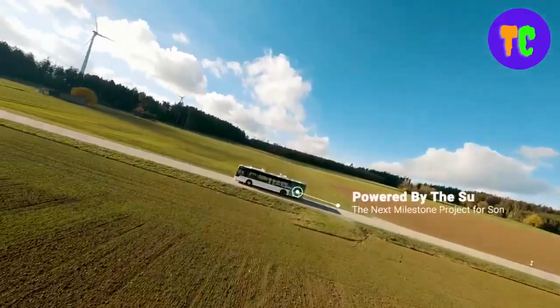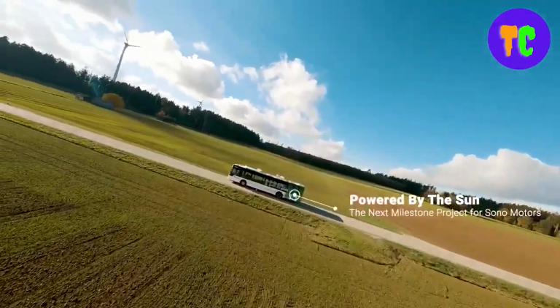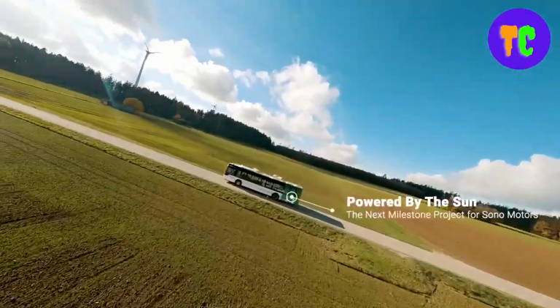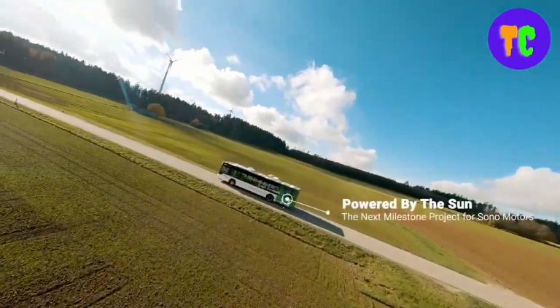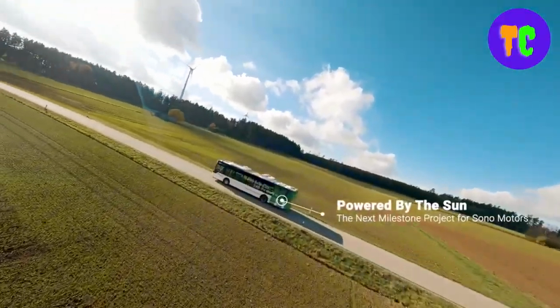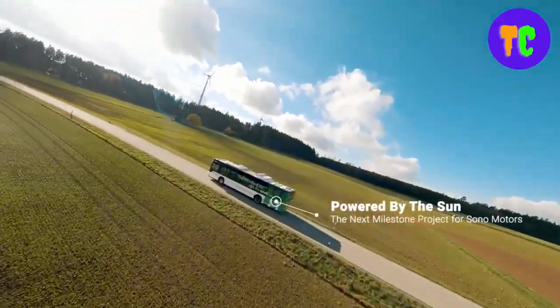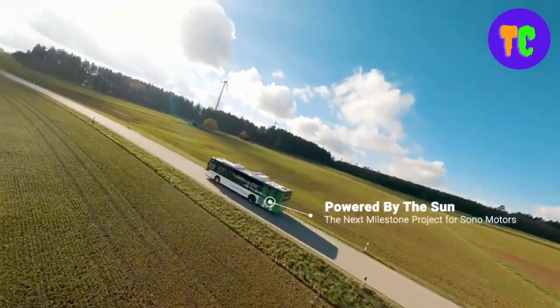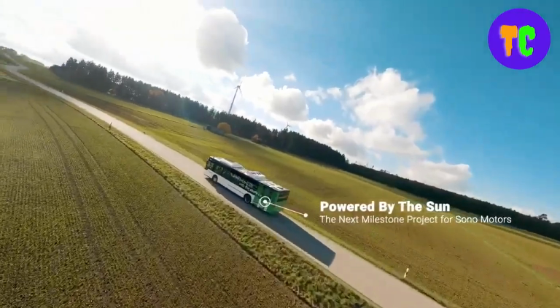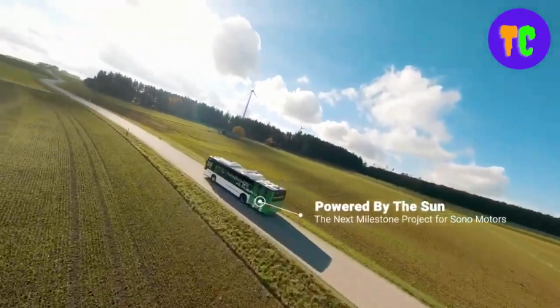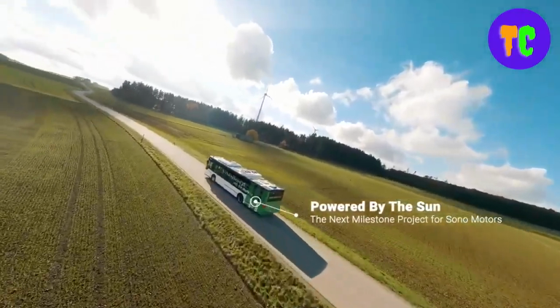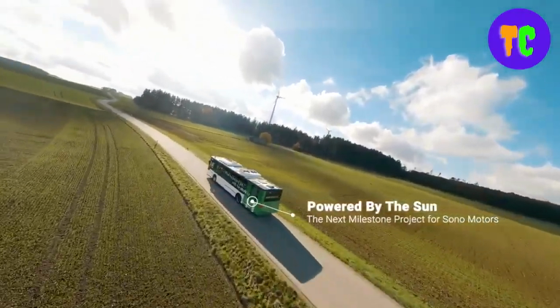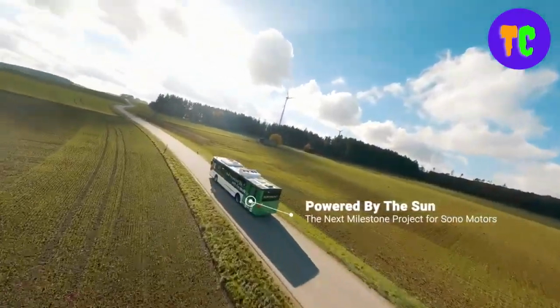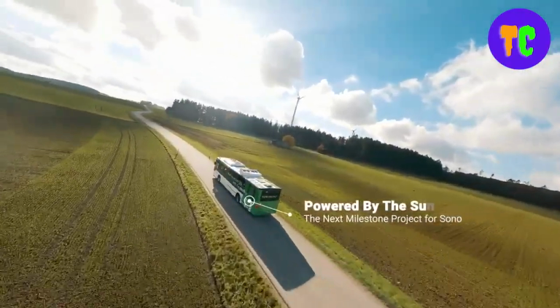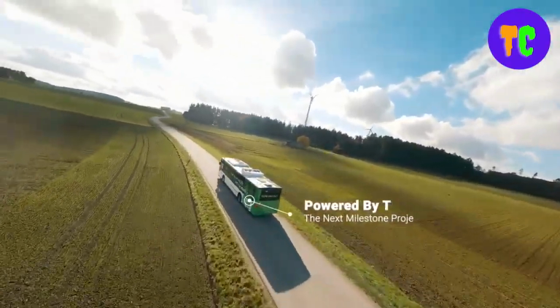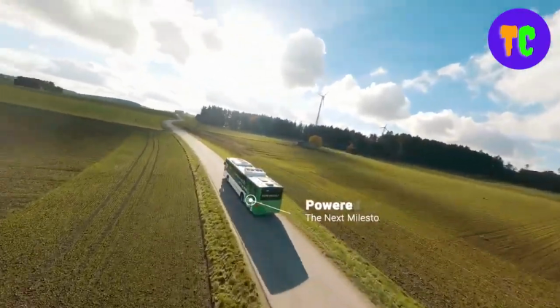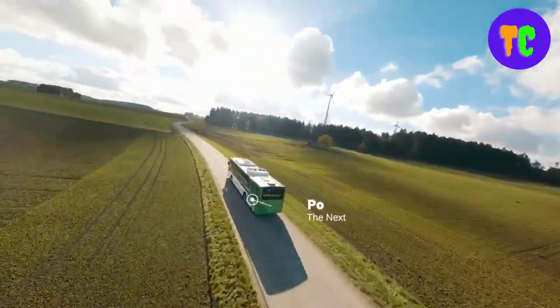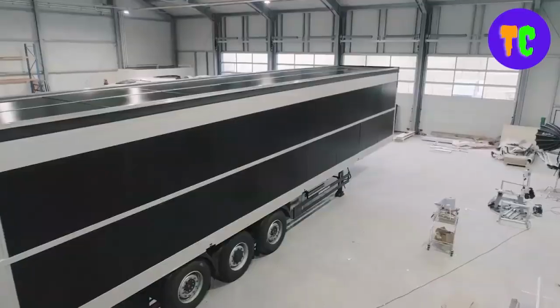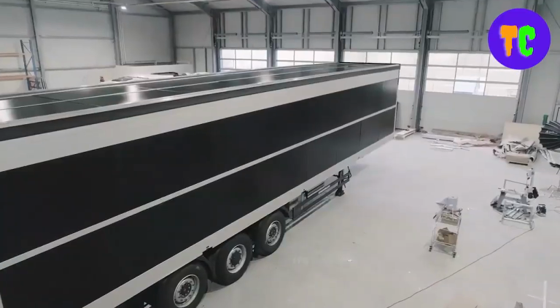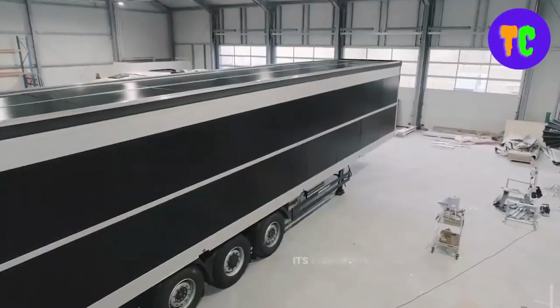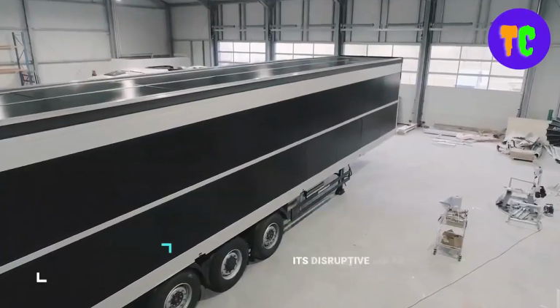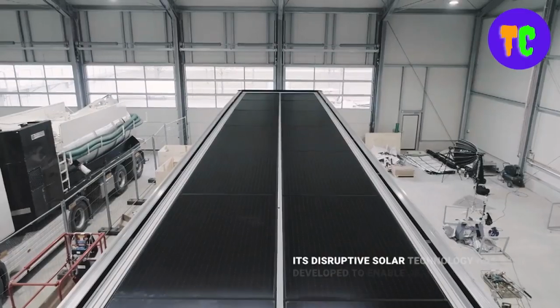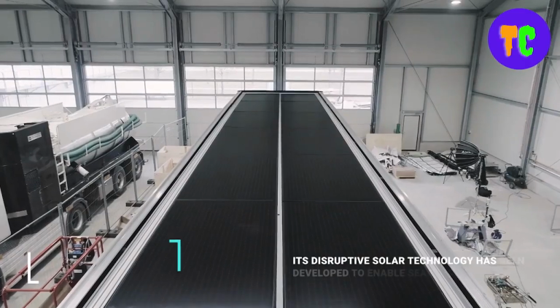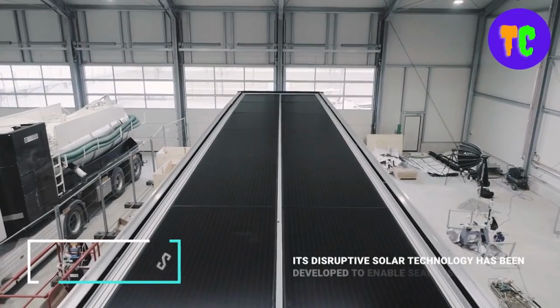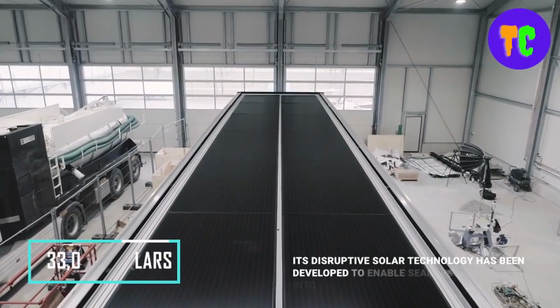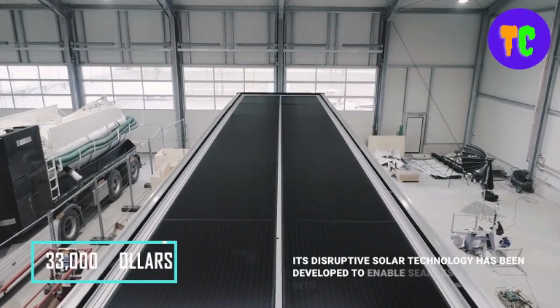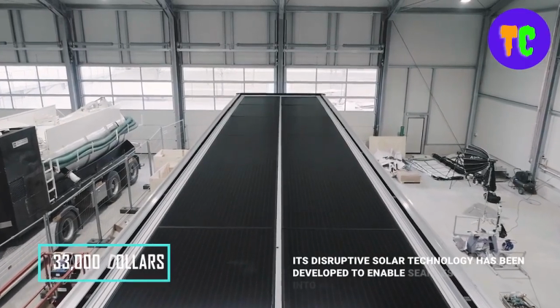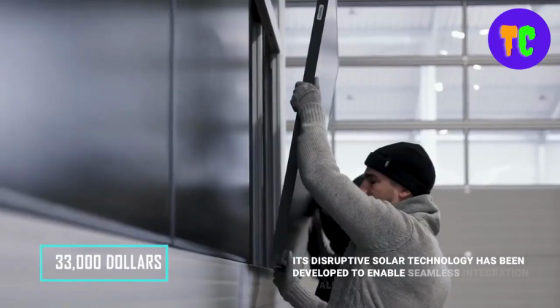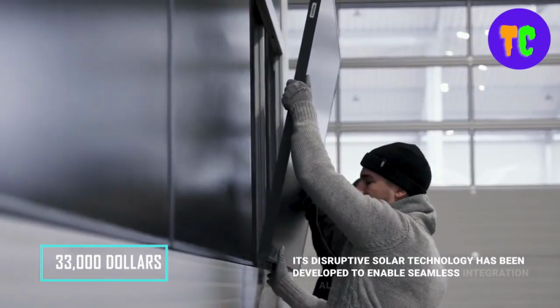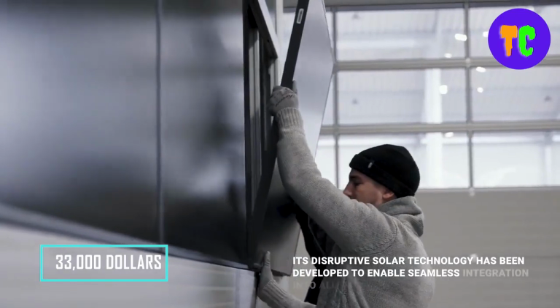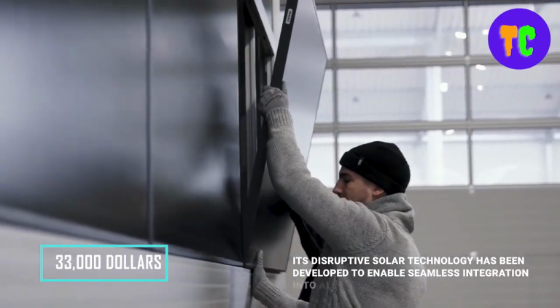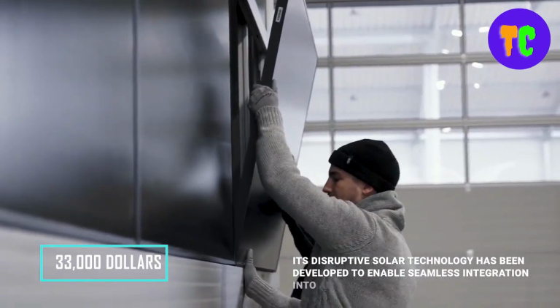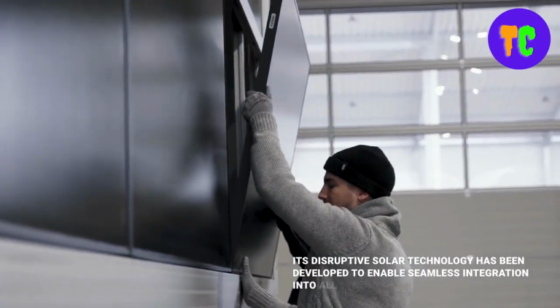Solar charging will be available whilst driving. The price tag for this car is about $33,000.